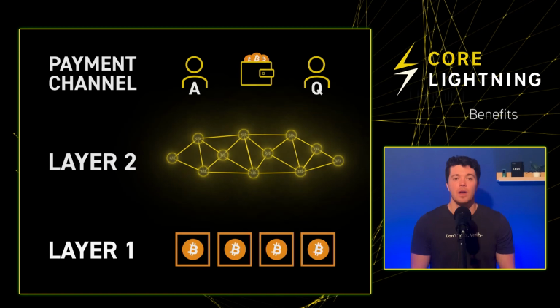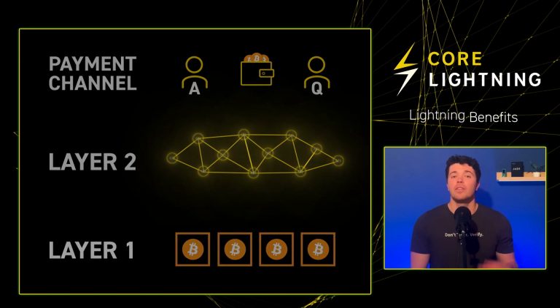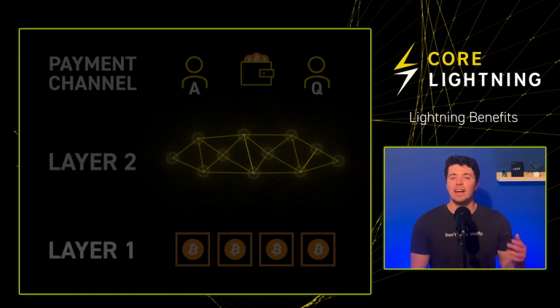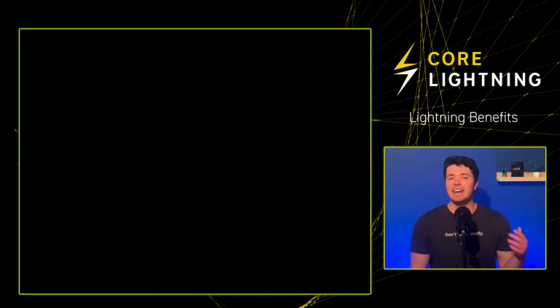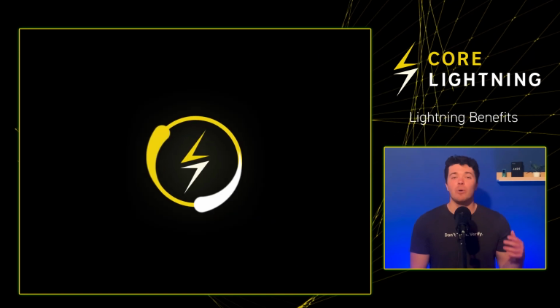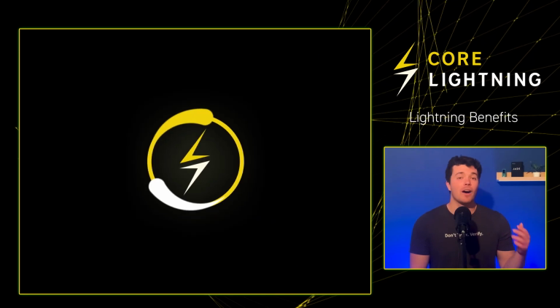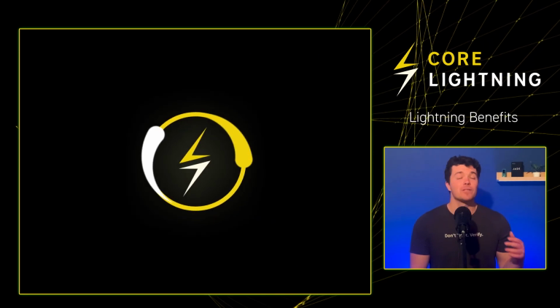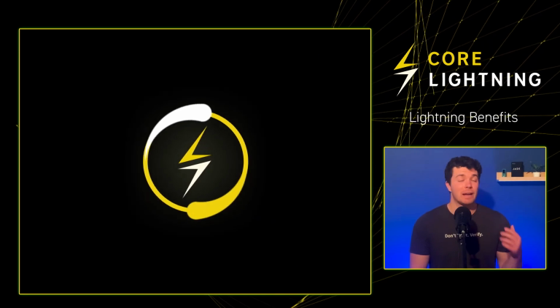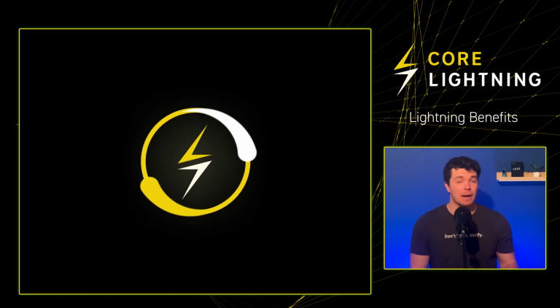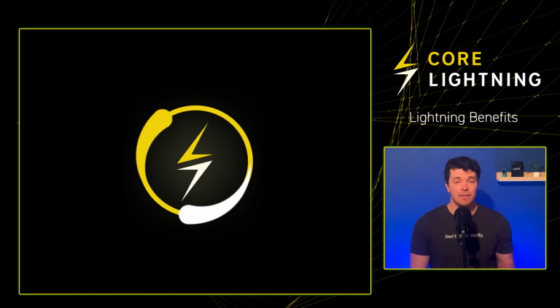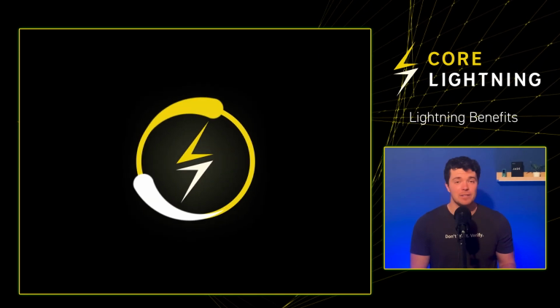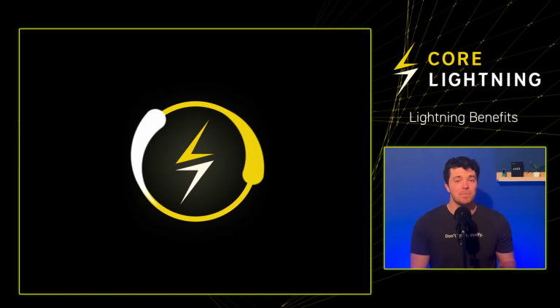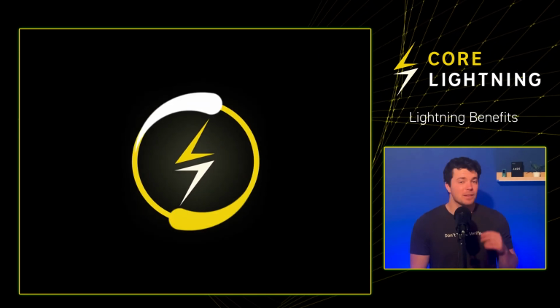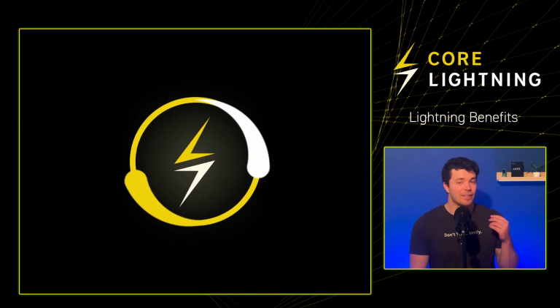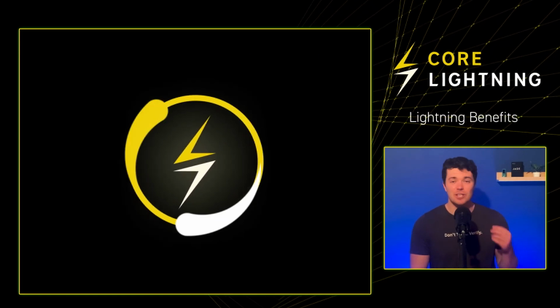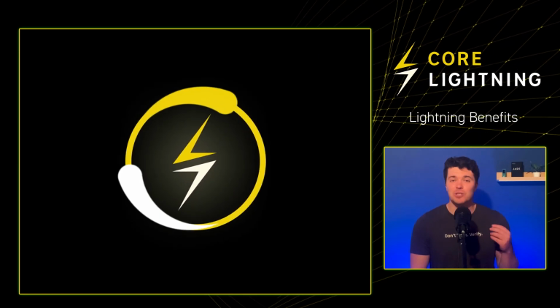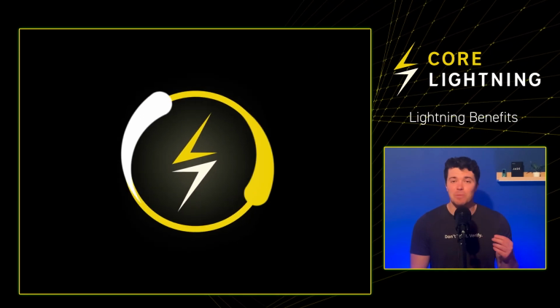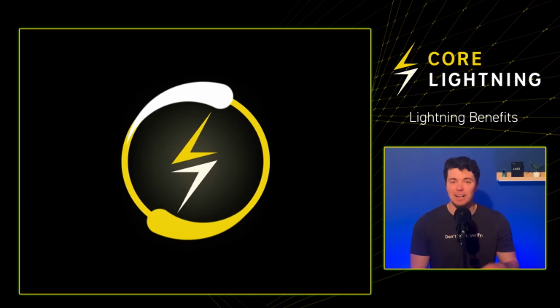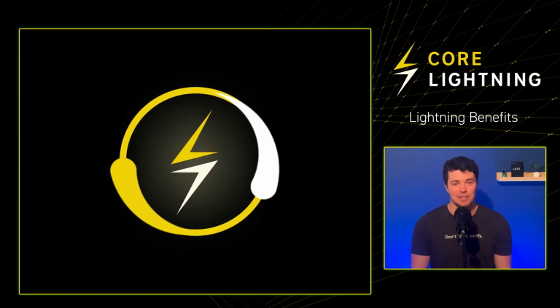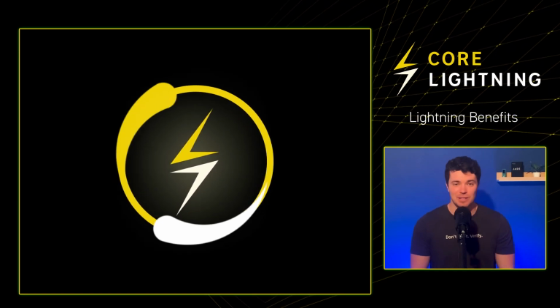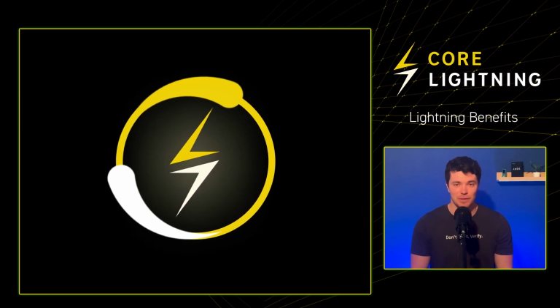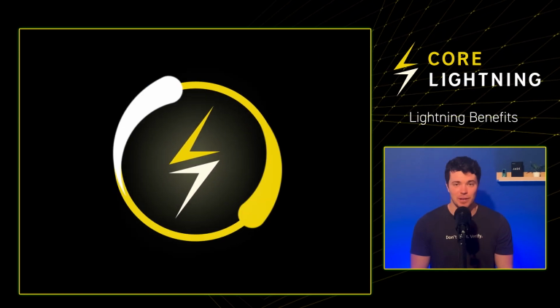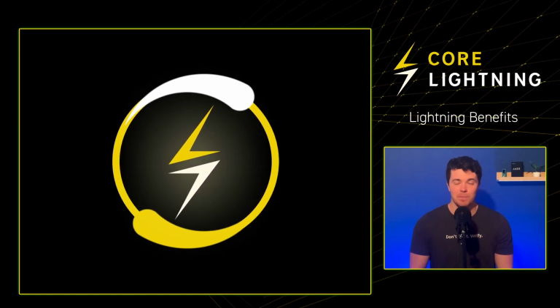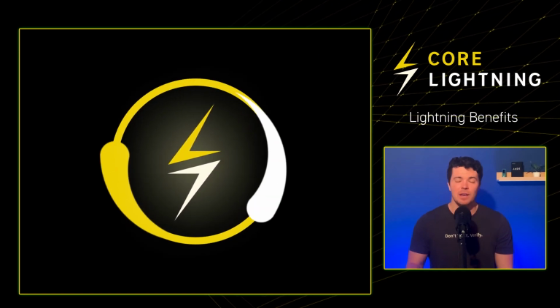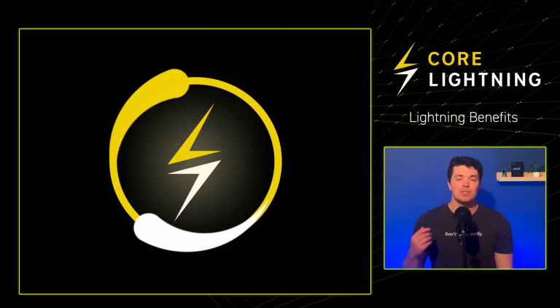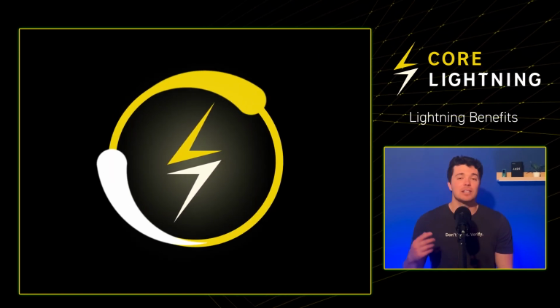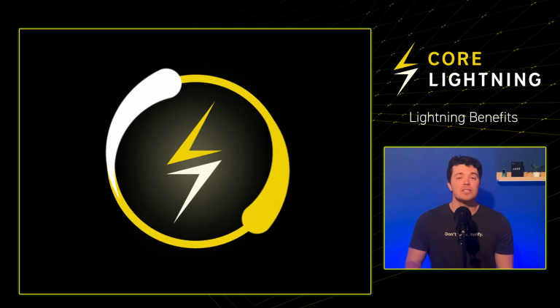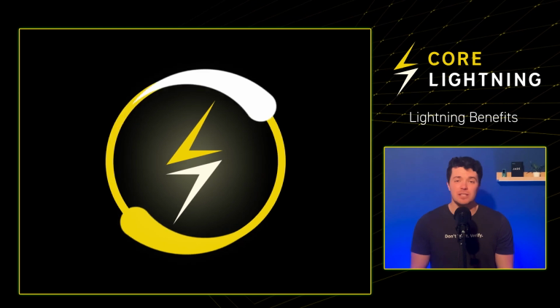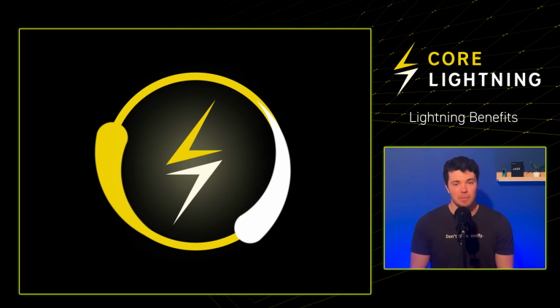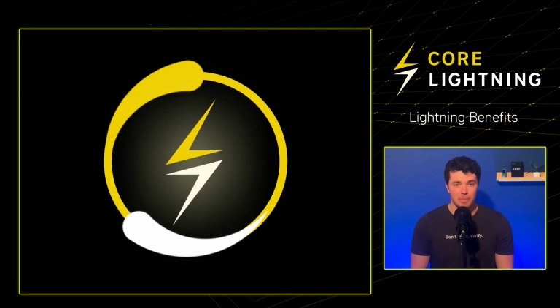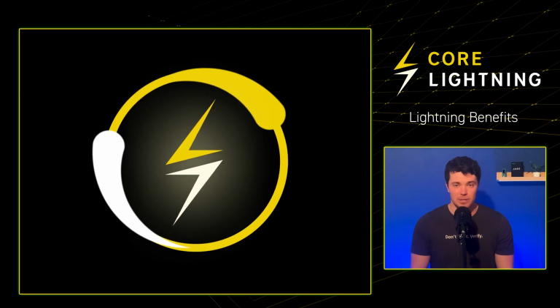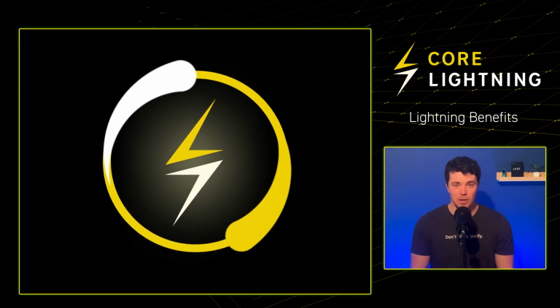The Lightning Network offers many benefits, and there's just too many to list in this video, so let's just list some of the biggest ones.